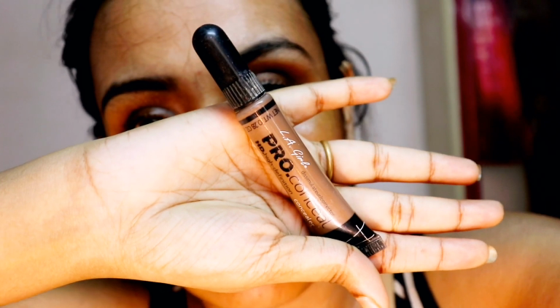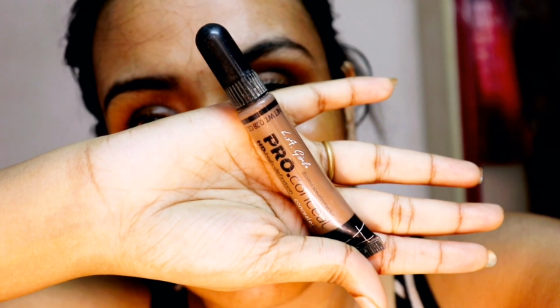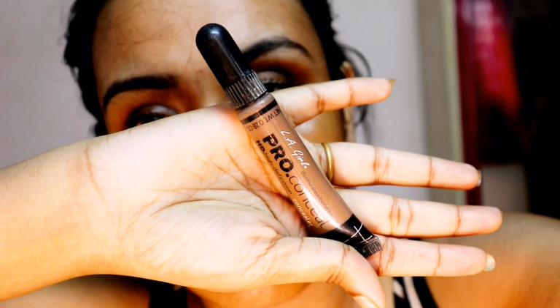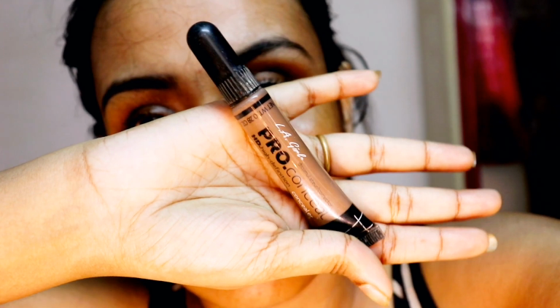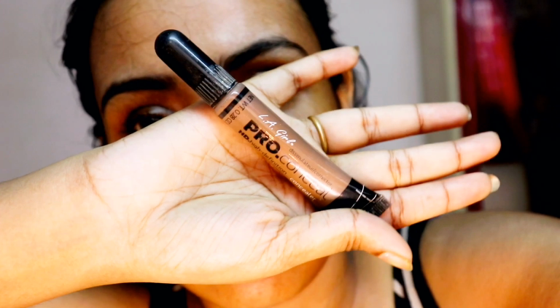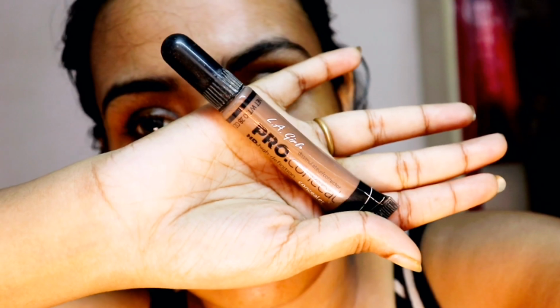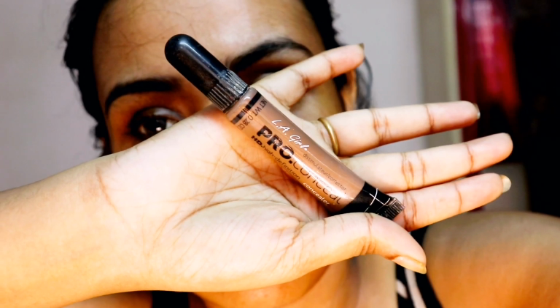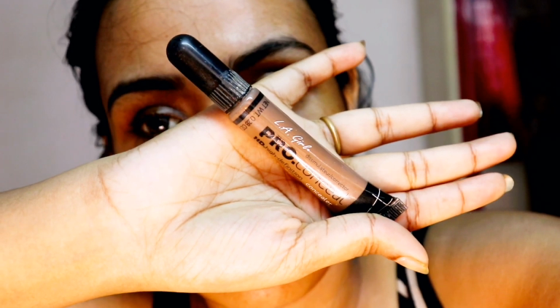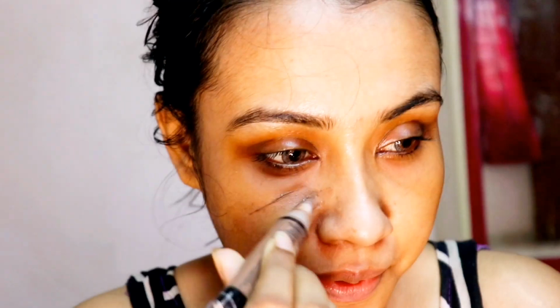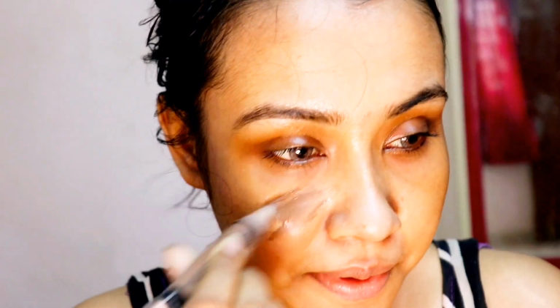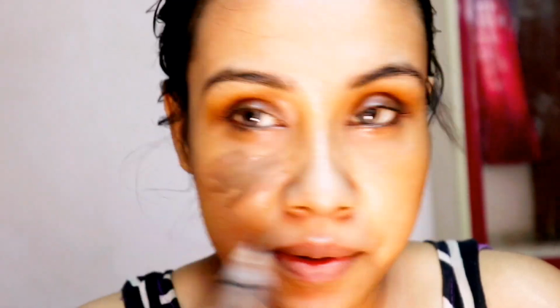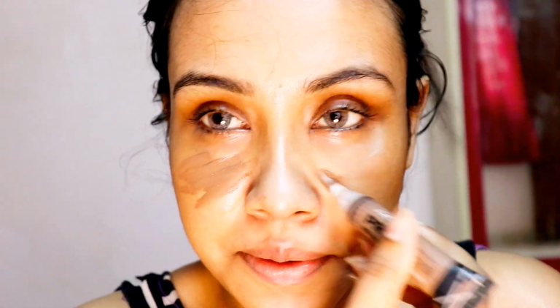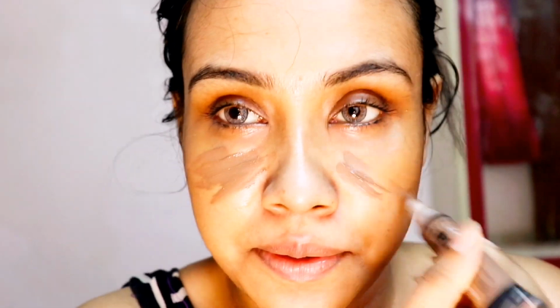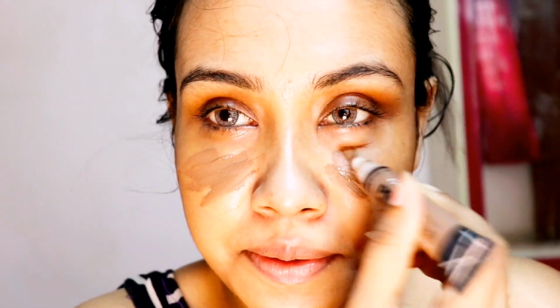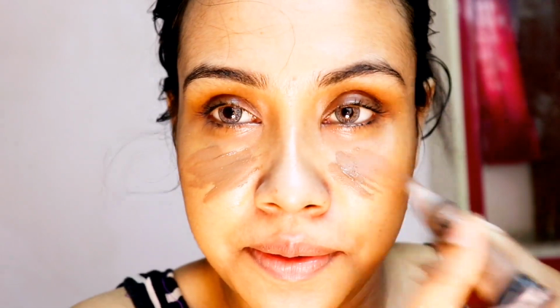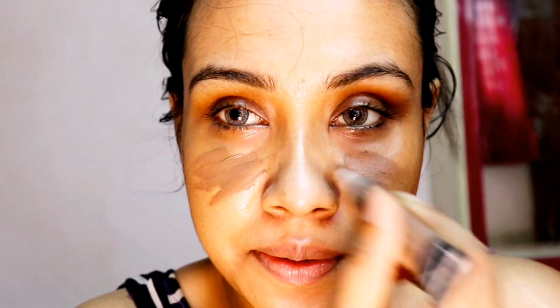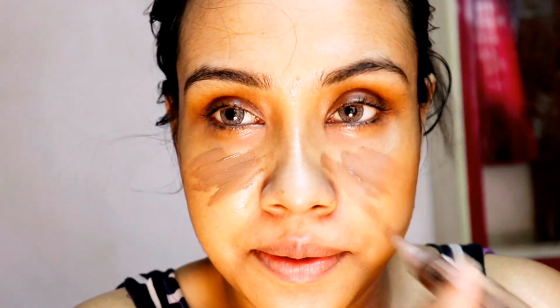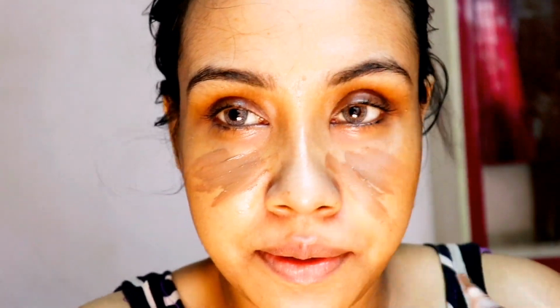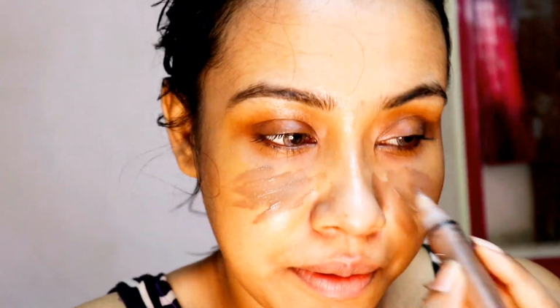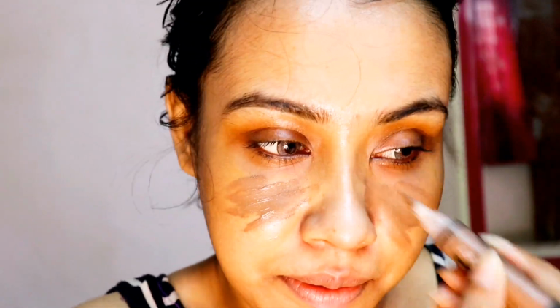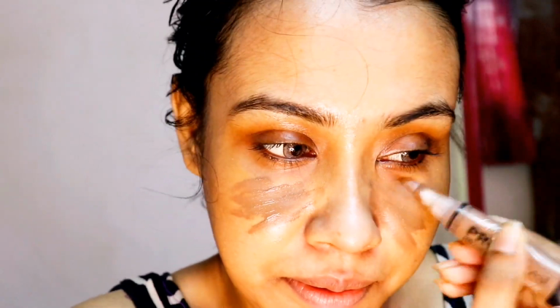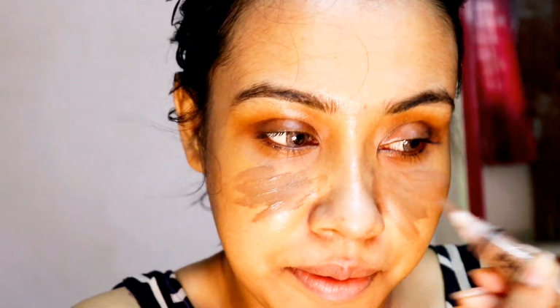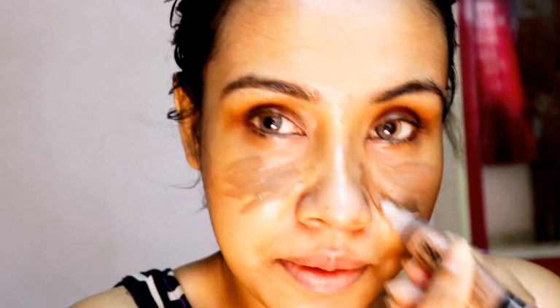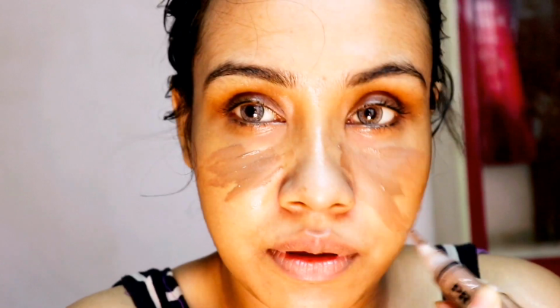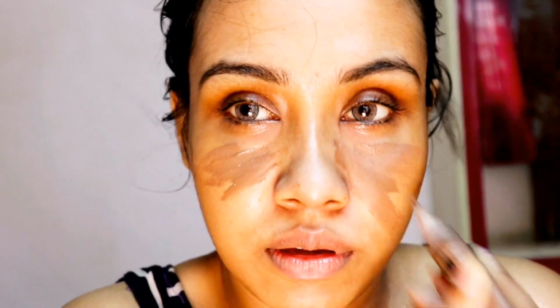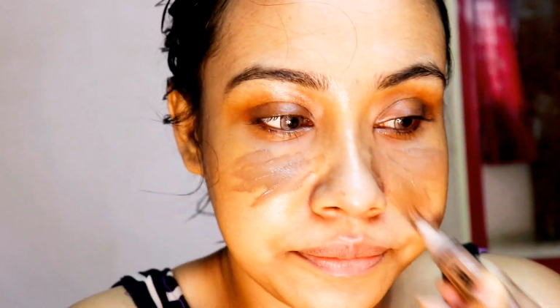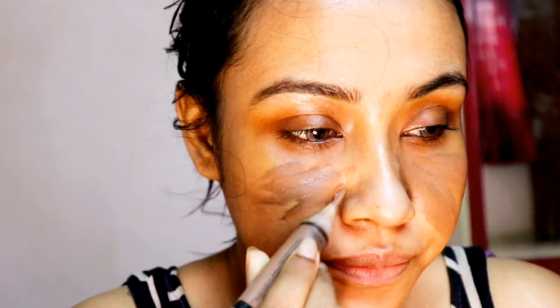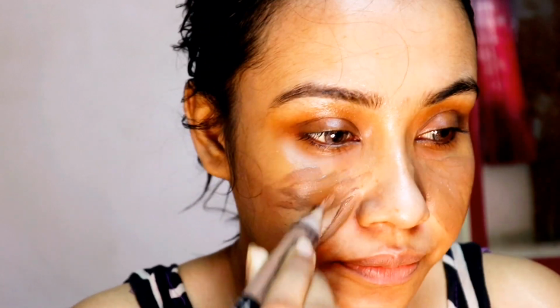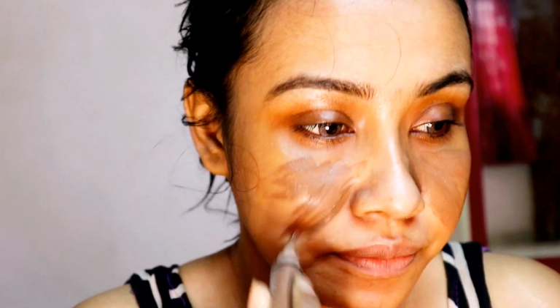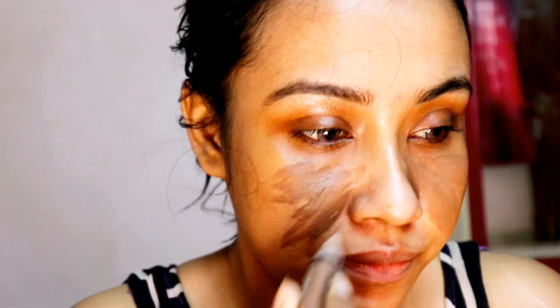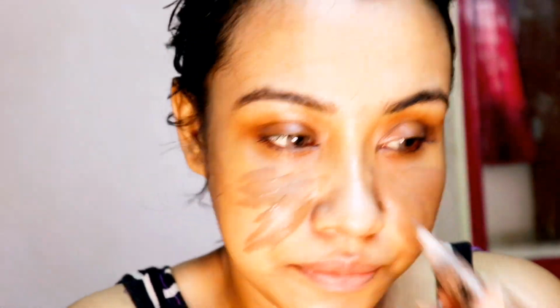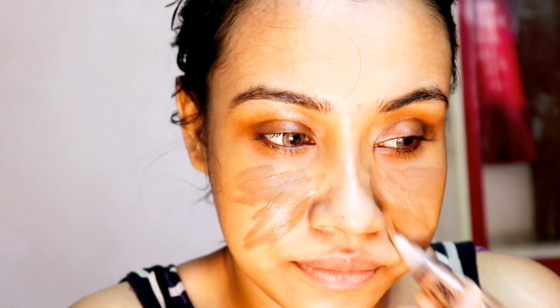As I don't have her shade, I am using LA Girl Pro HD Concealer in the shade Dark Cocoa as a foundation.